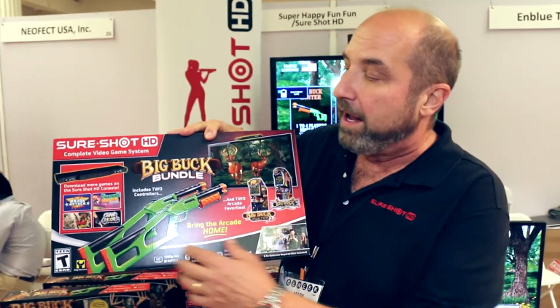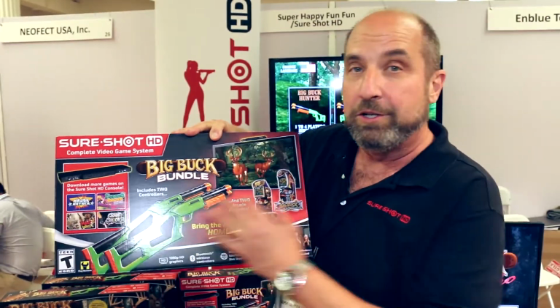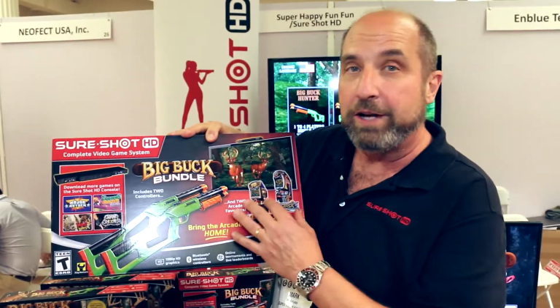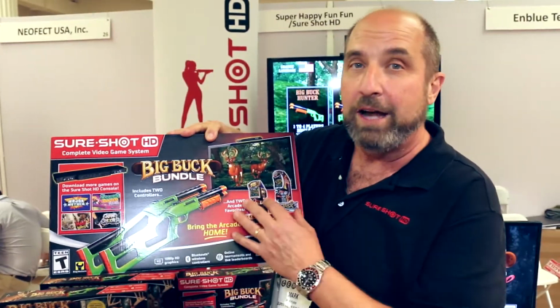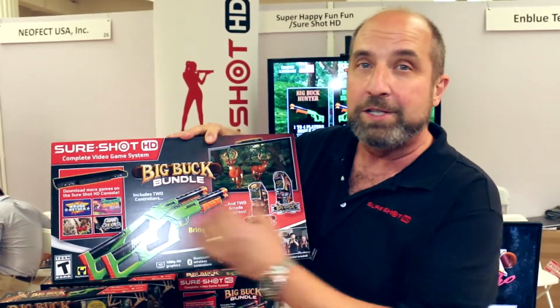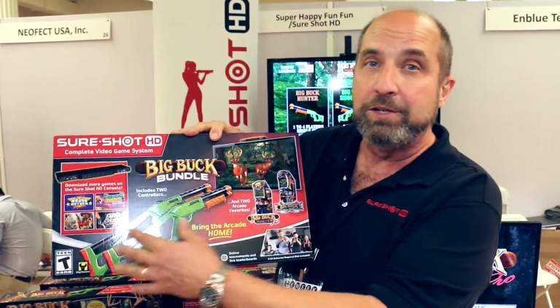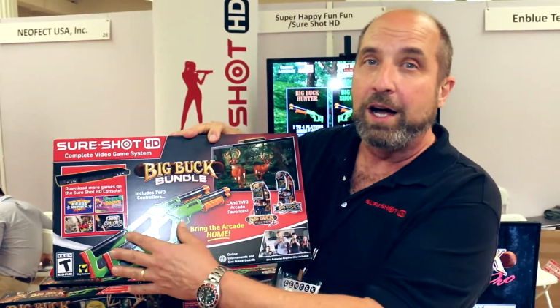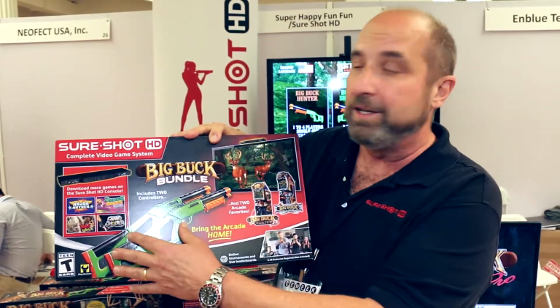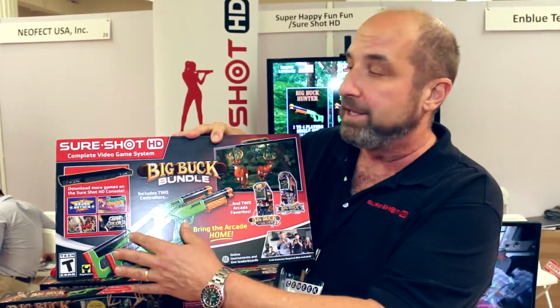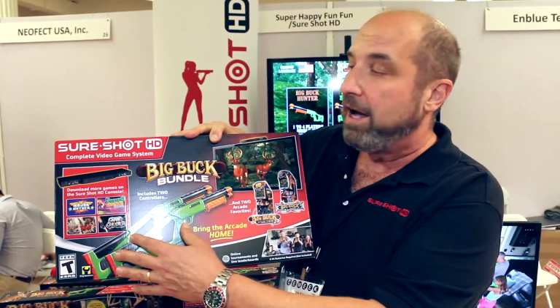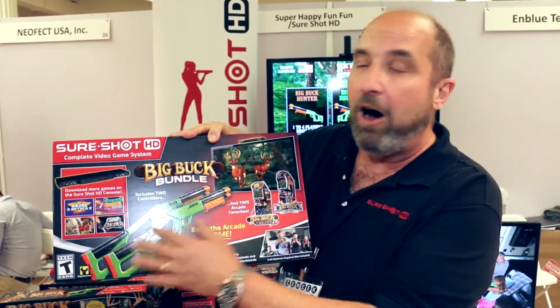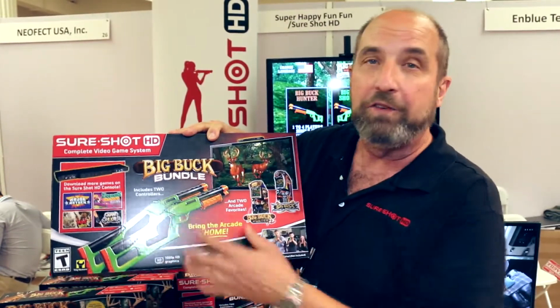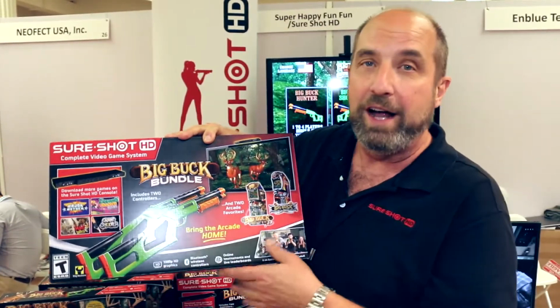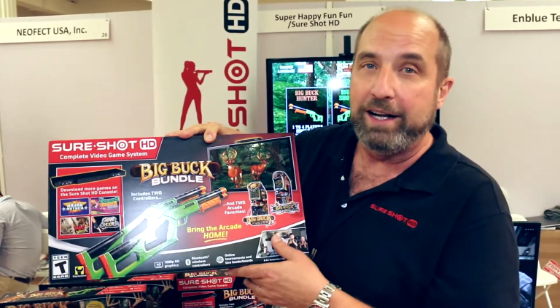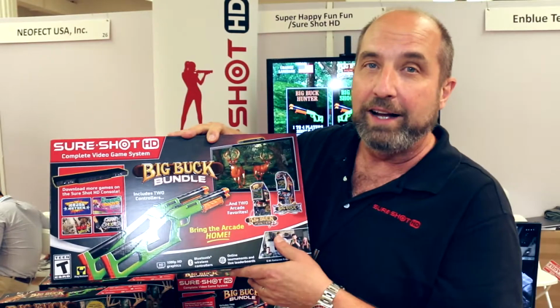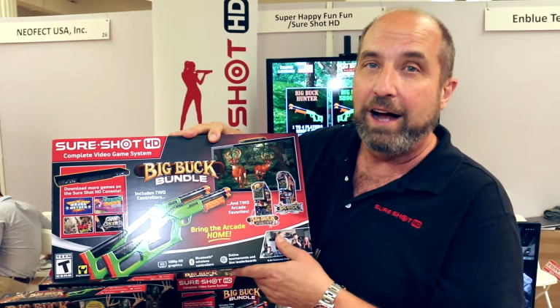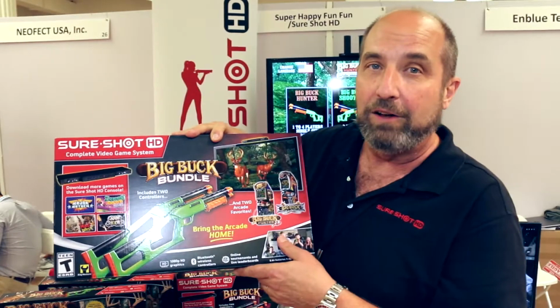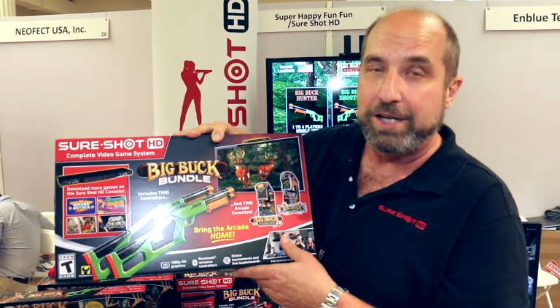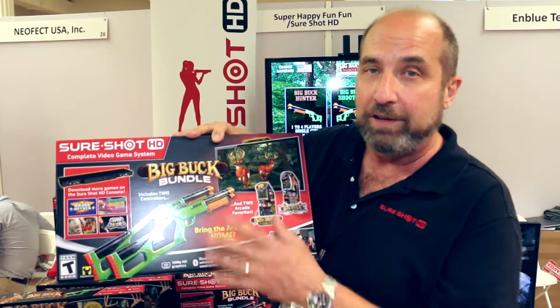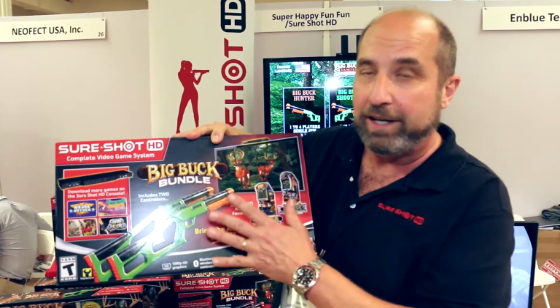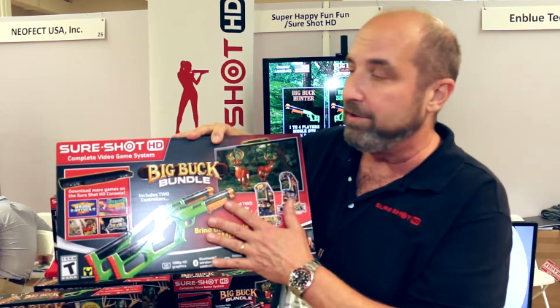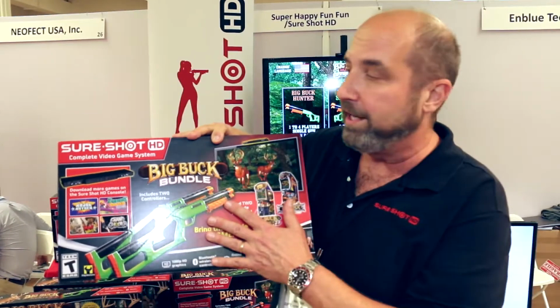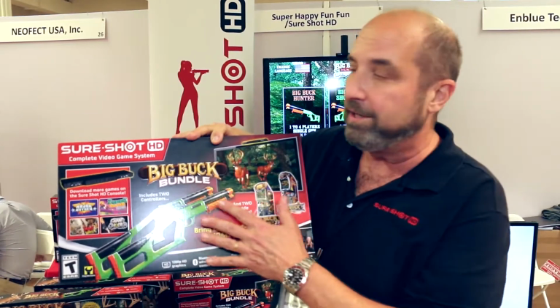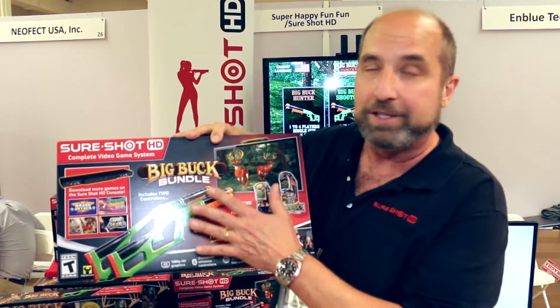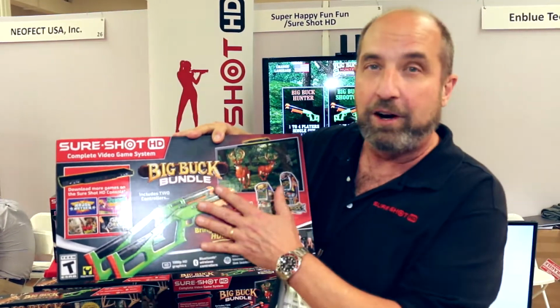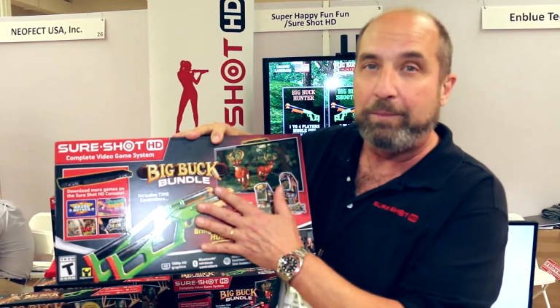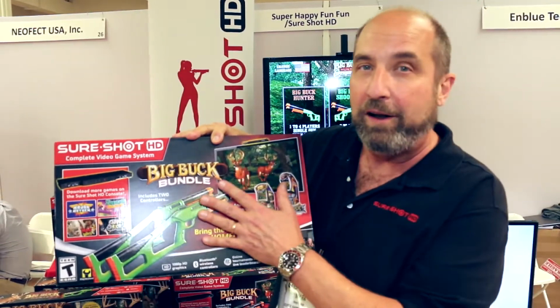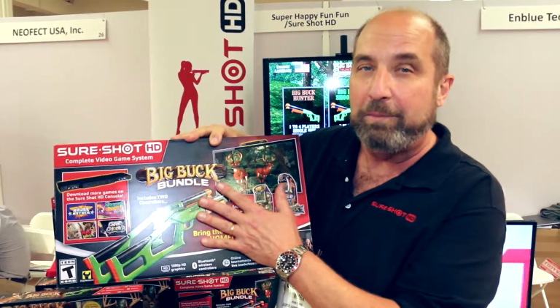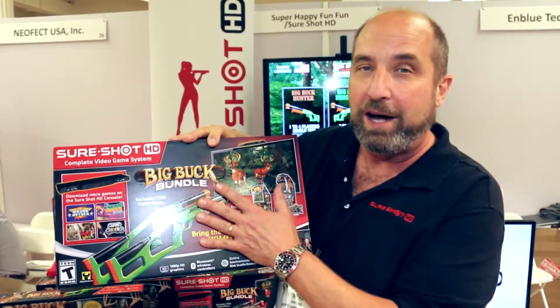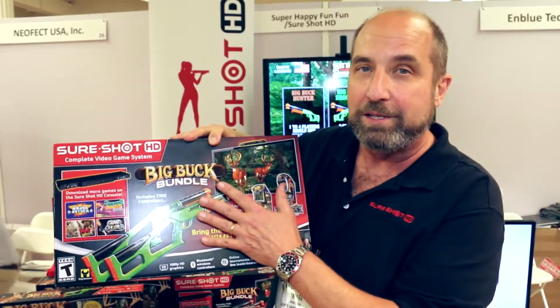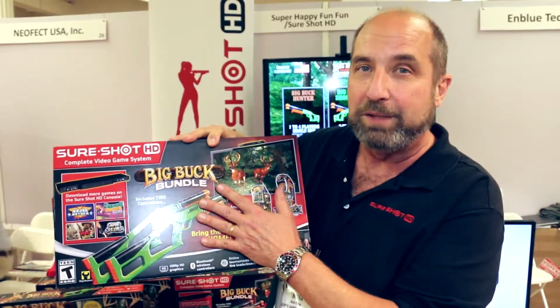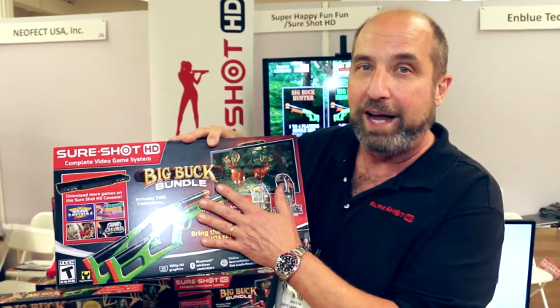Two games, two guns, all for $99. Everything you need to start up out of the box and play.